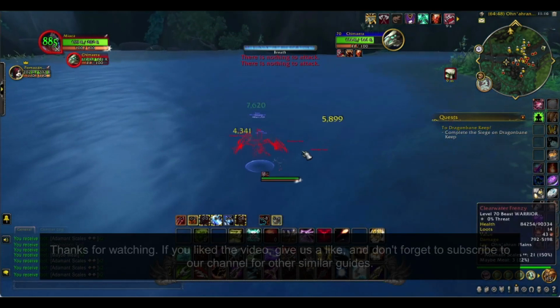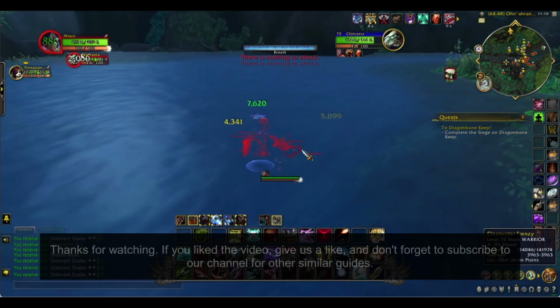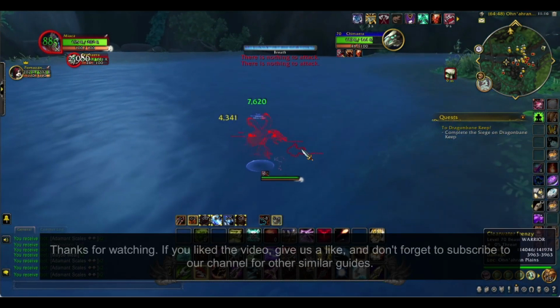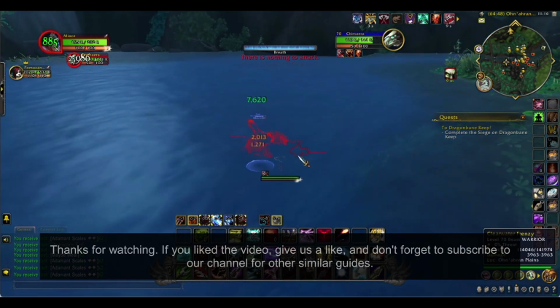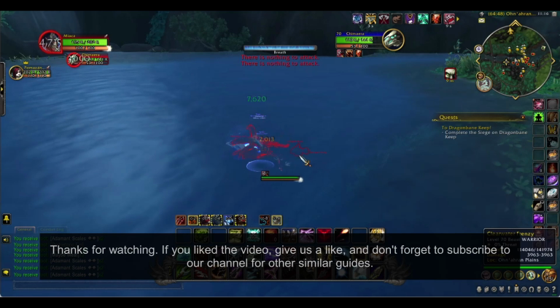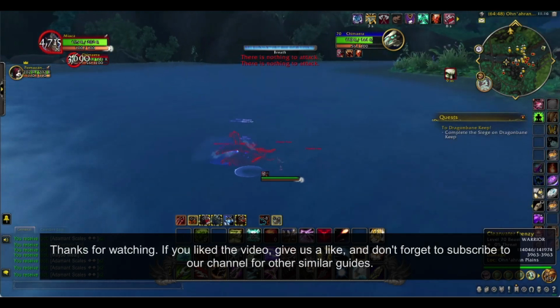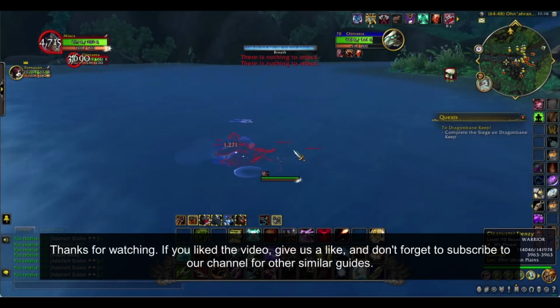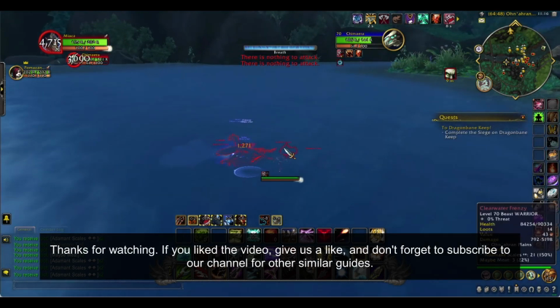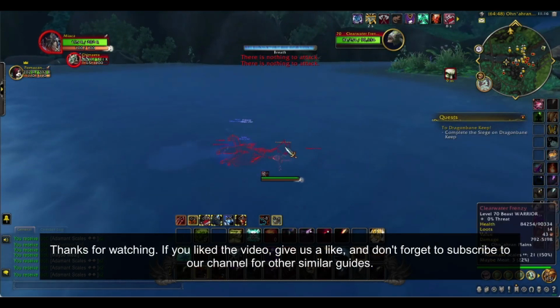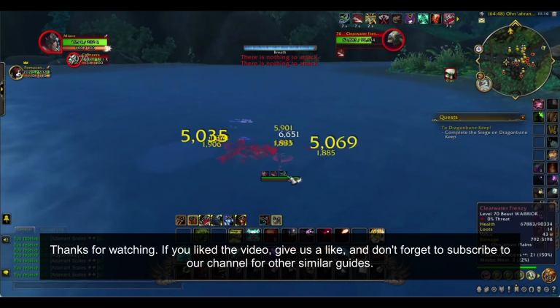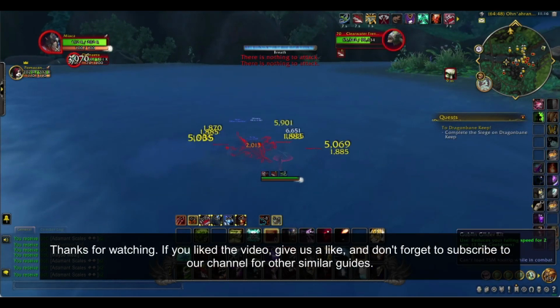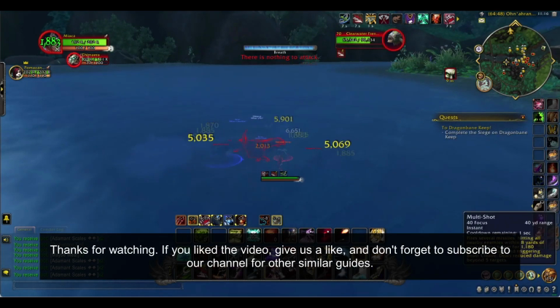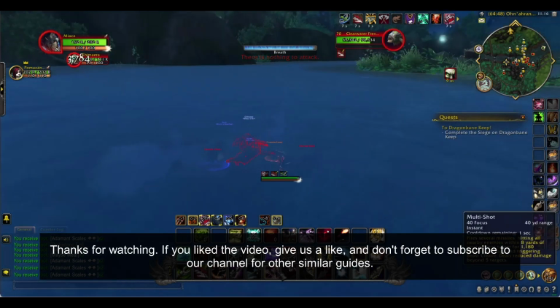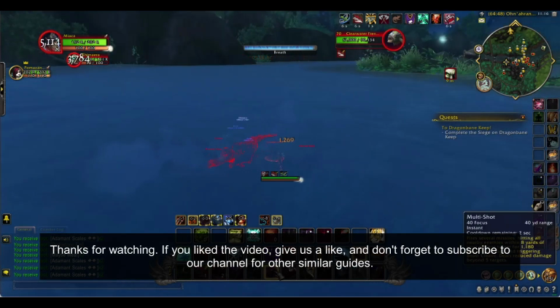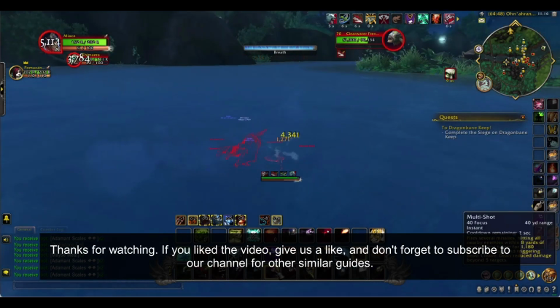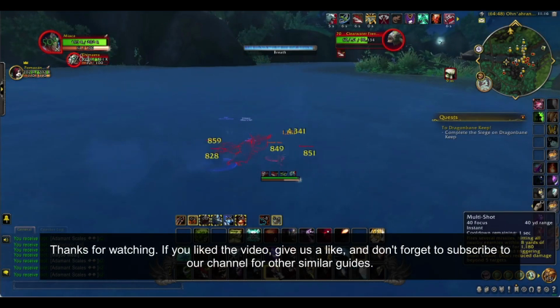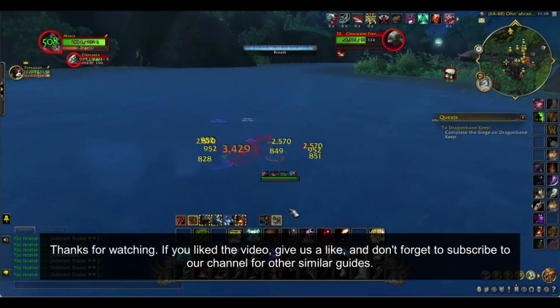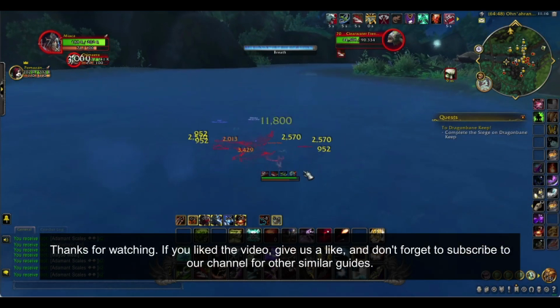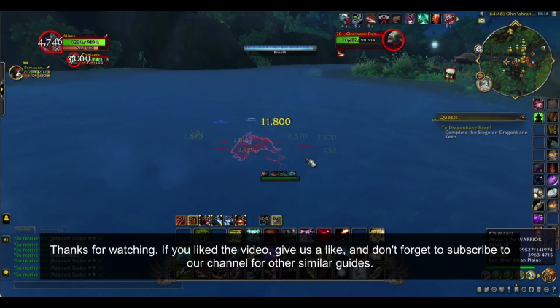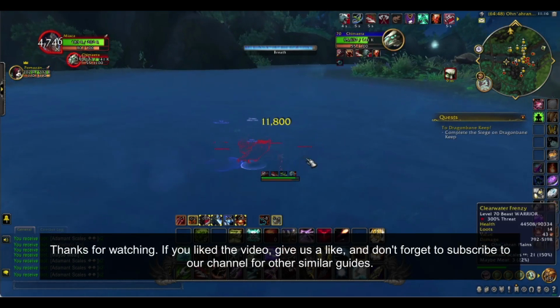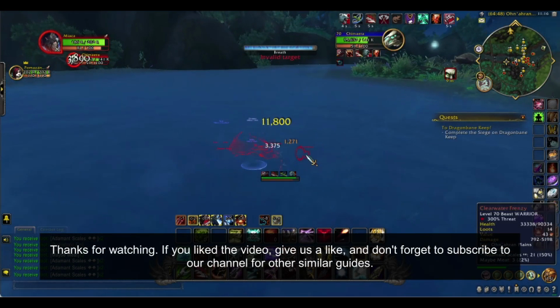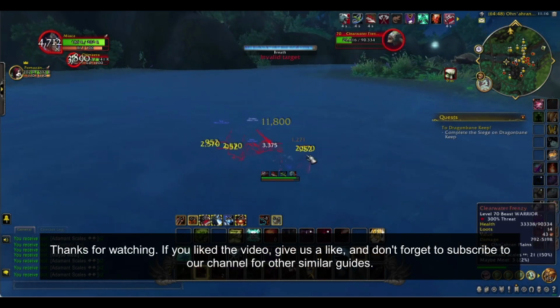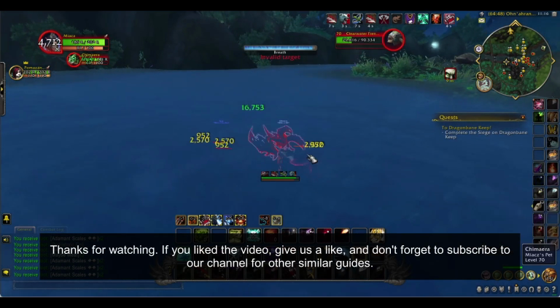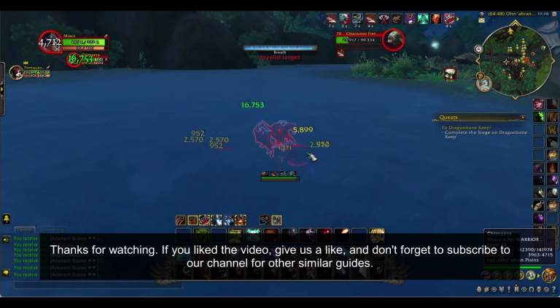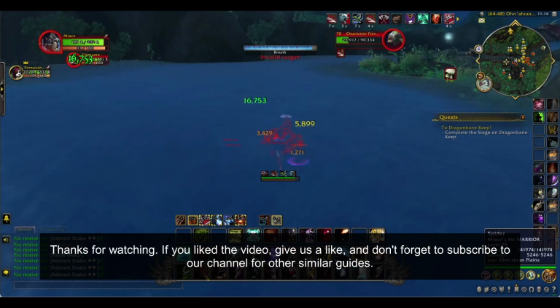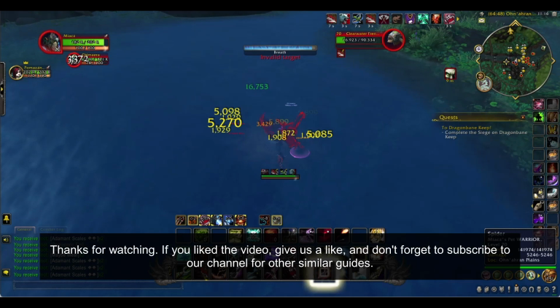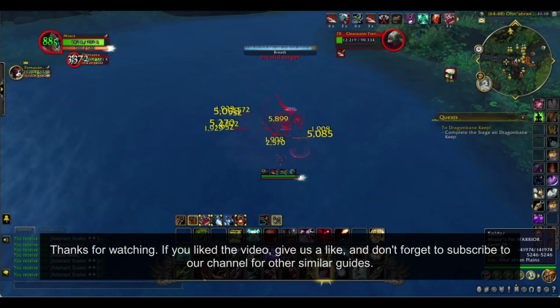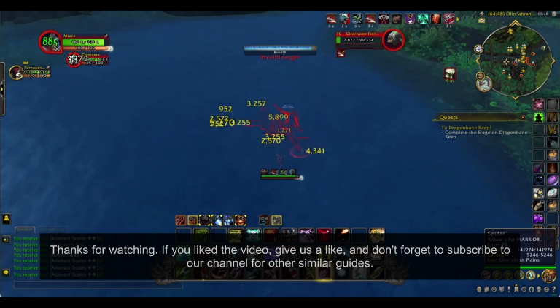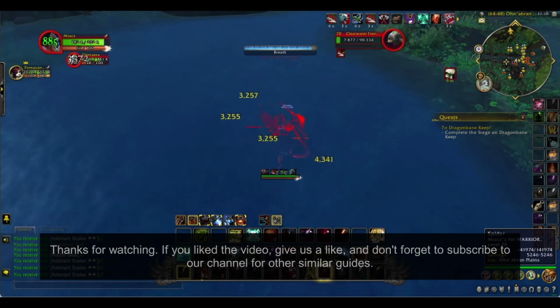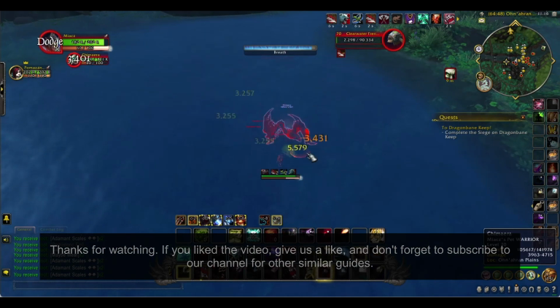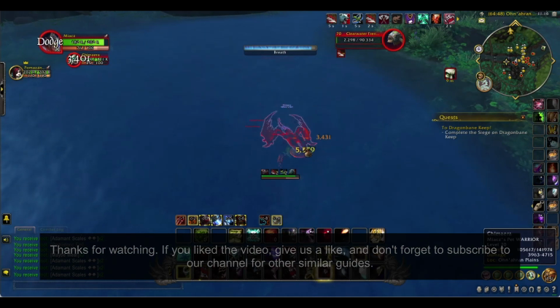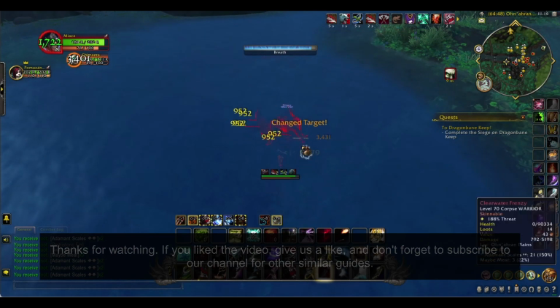If you liked the video, give us a like, and don't forget to subscribe to our channel for other similar guides.